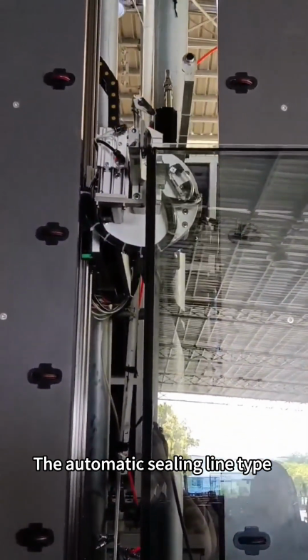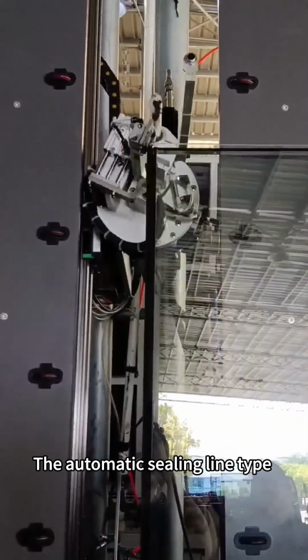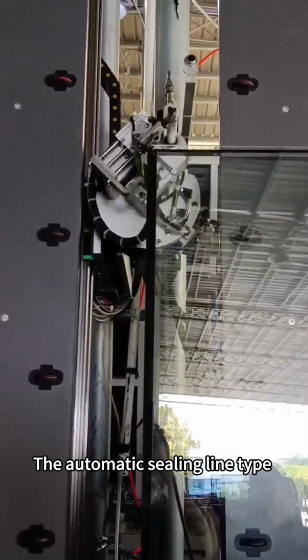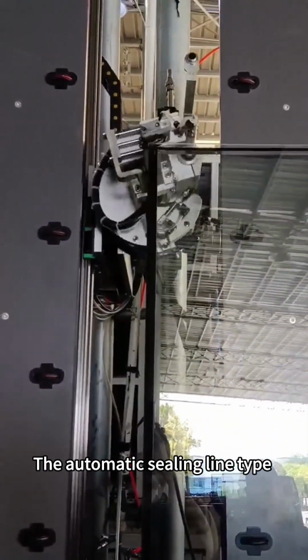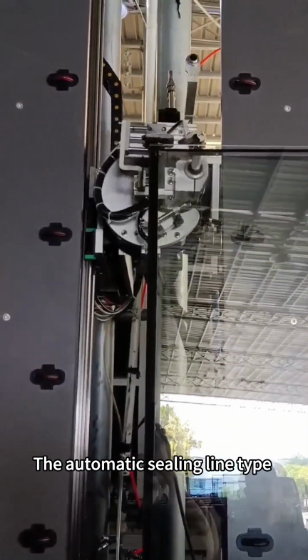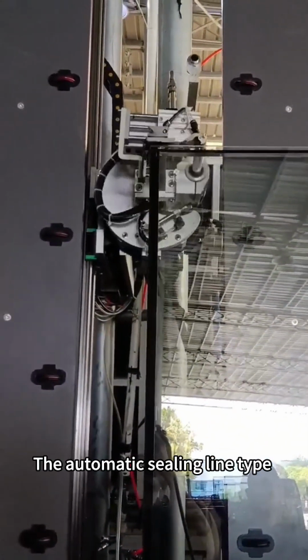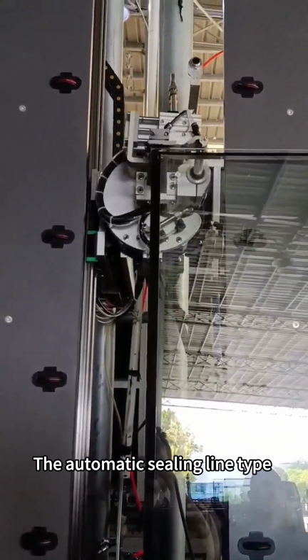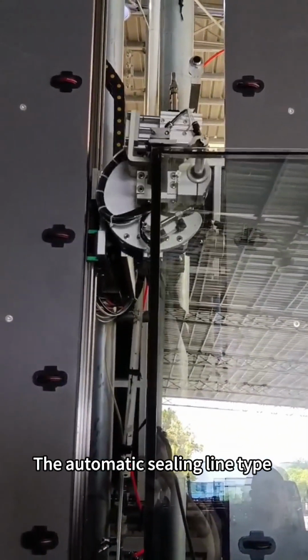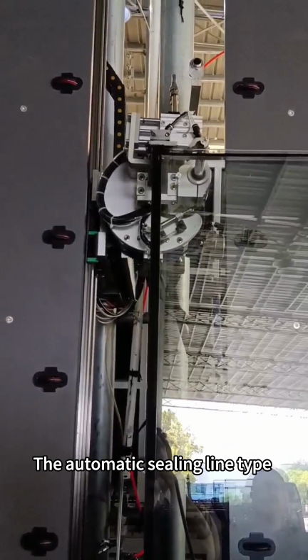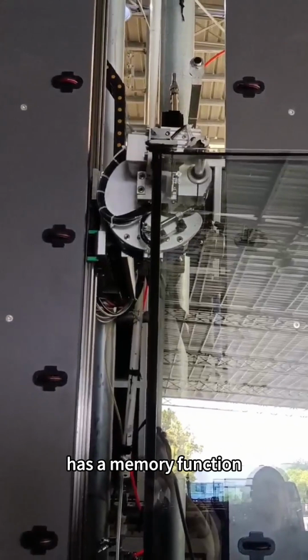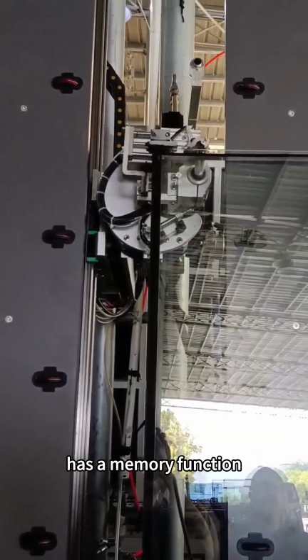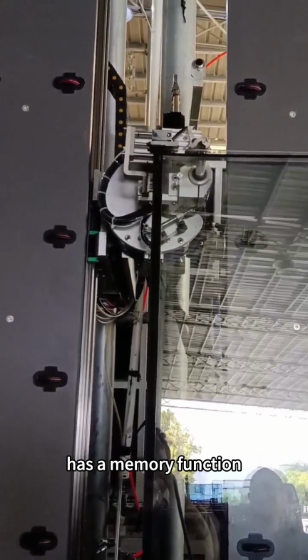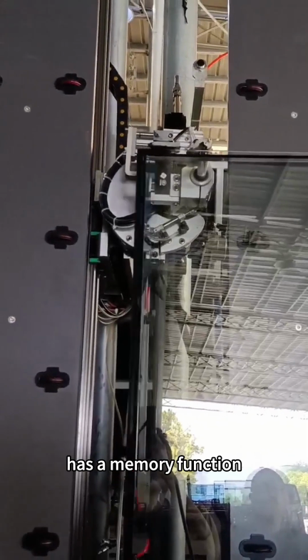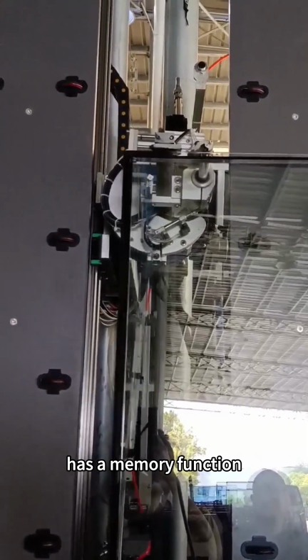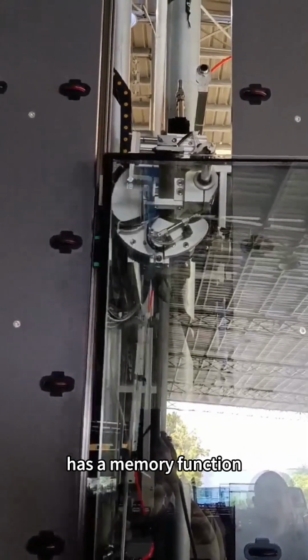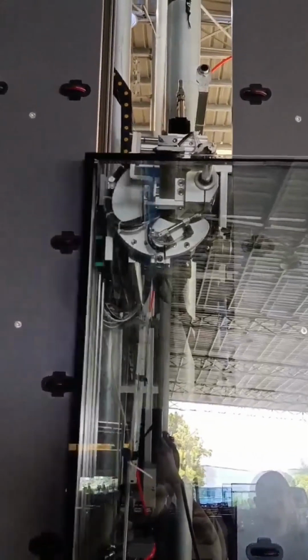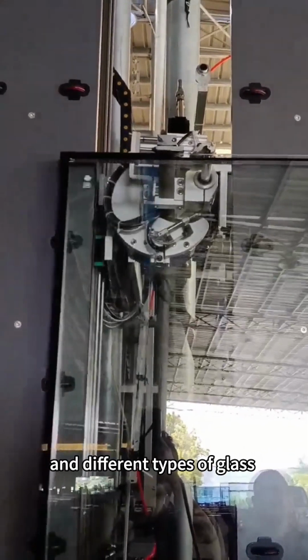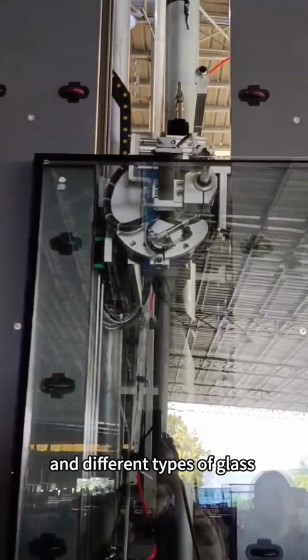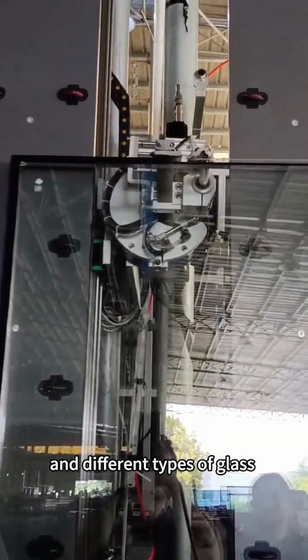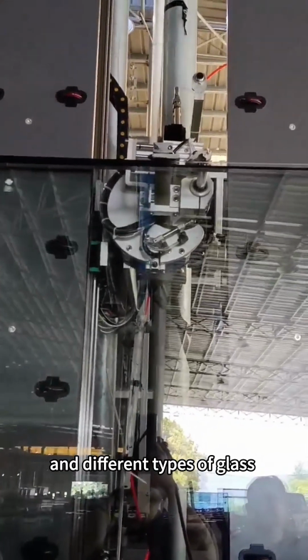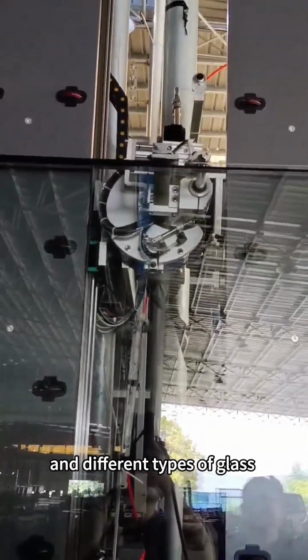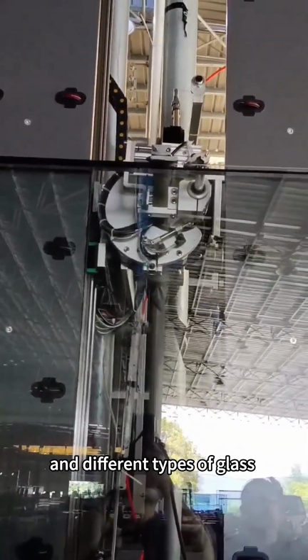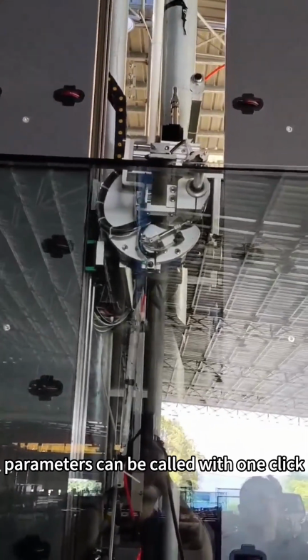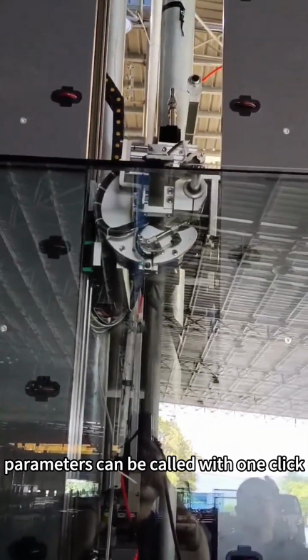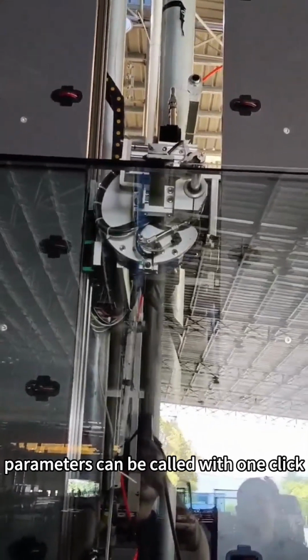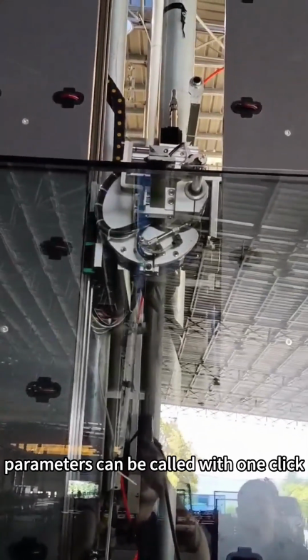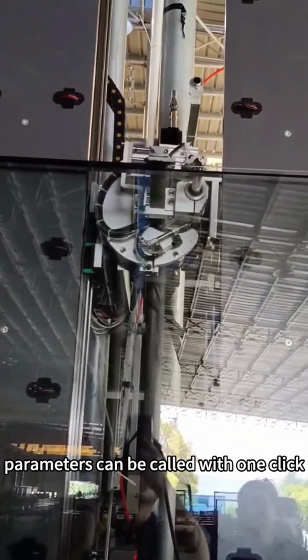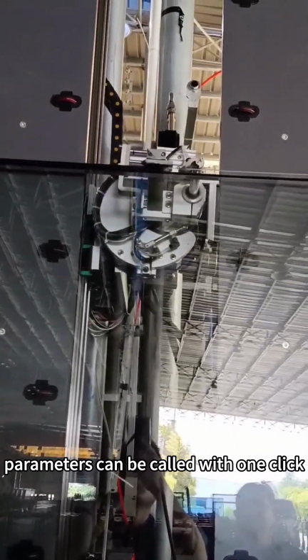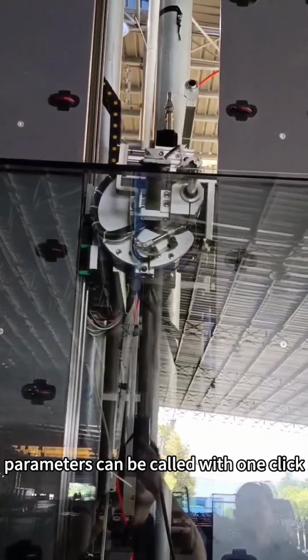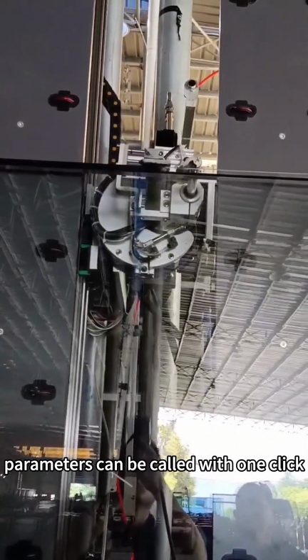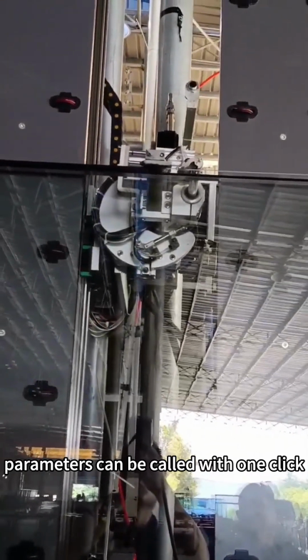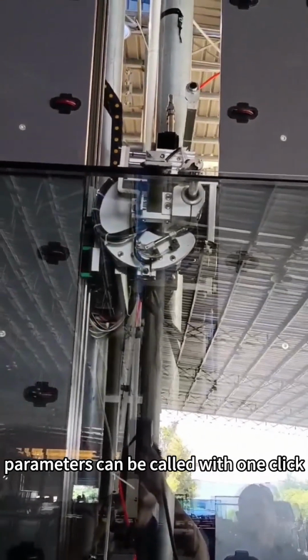The automatic sealing line has a memory function, and different types of glass parameters can be called with one click.